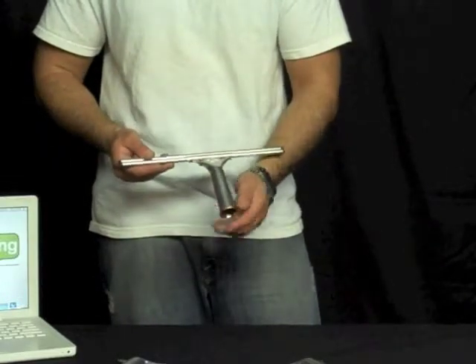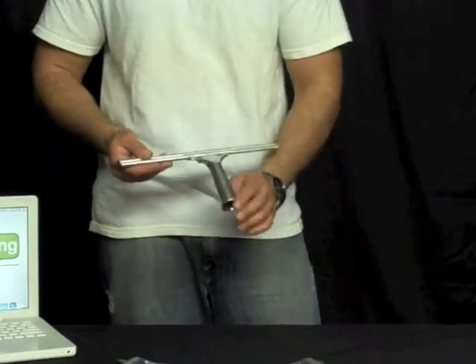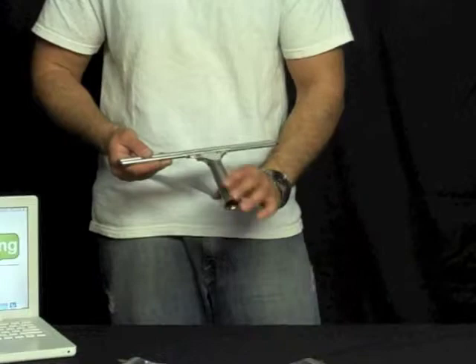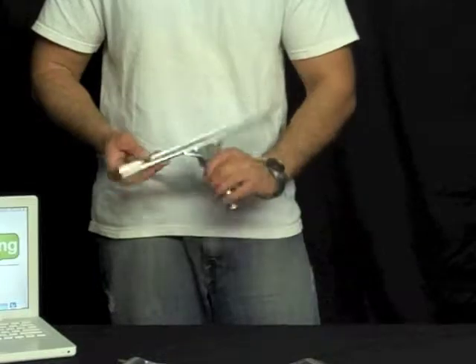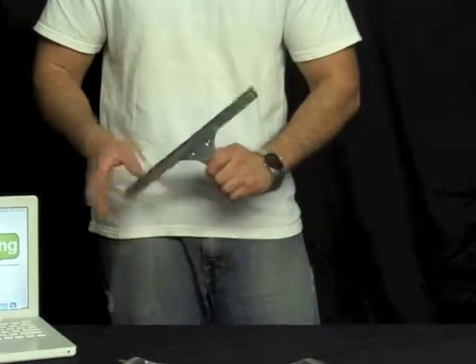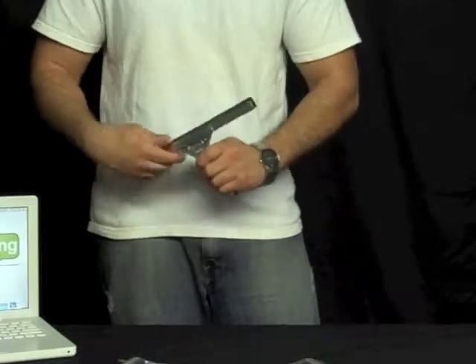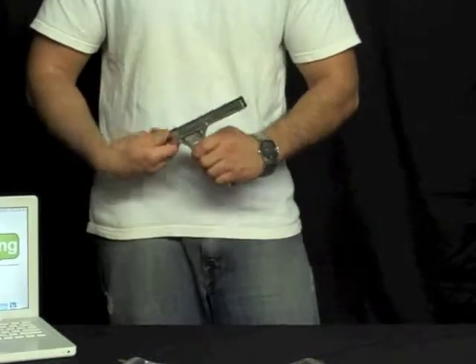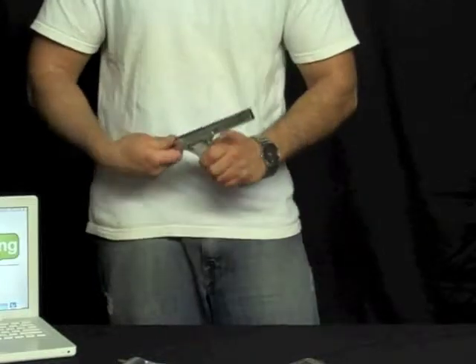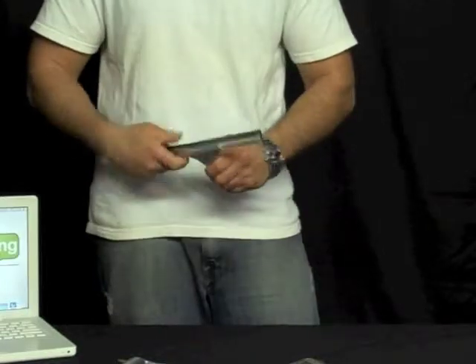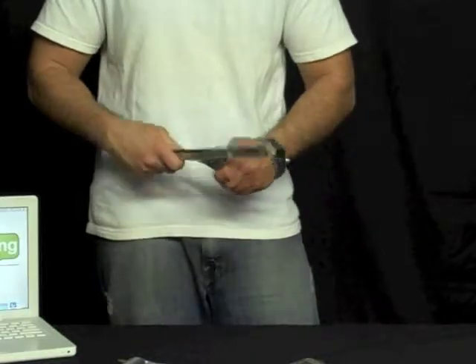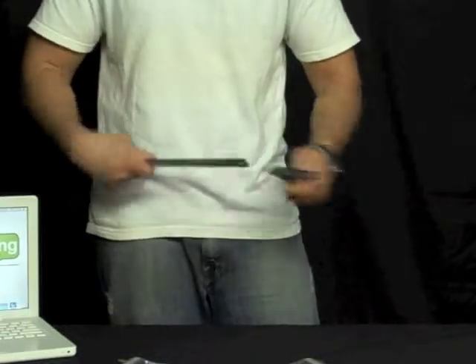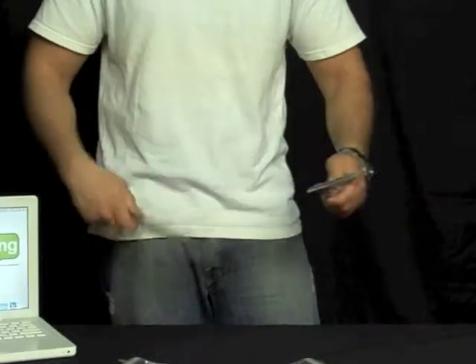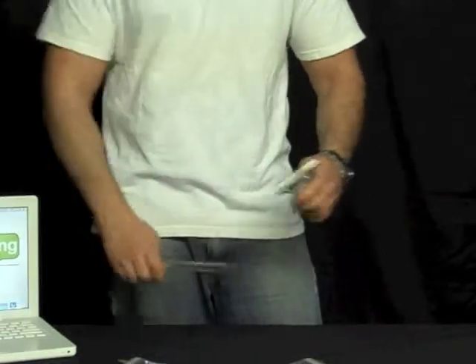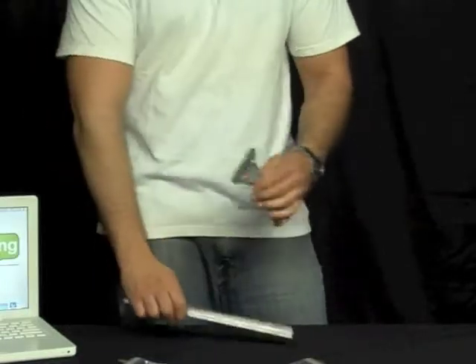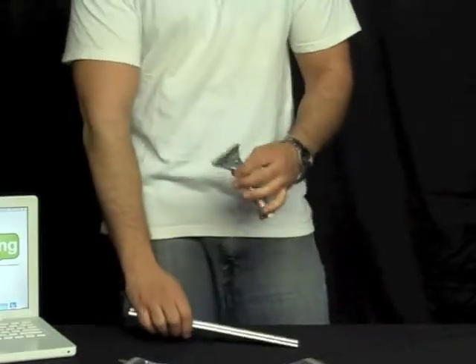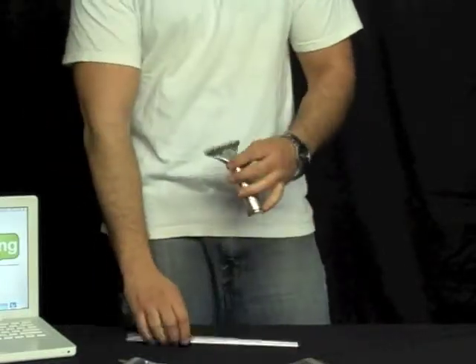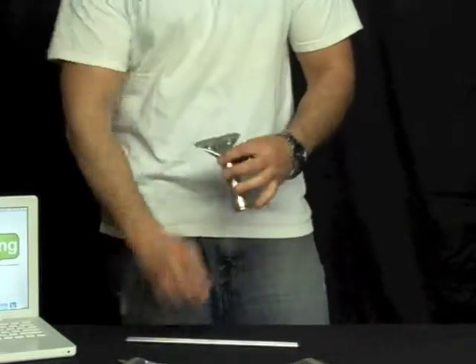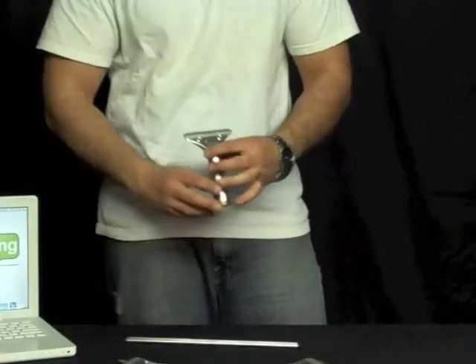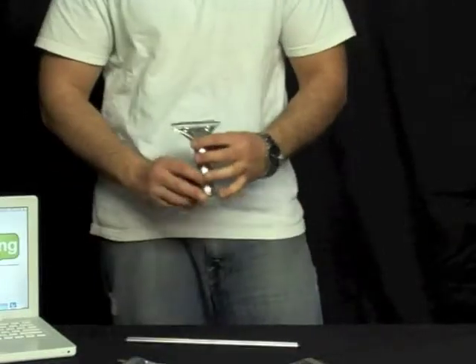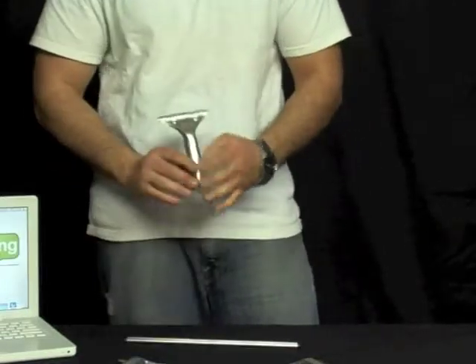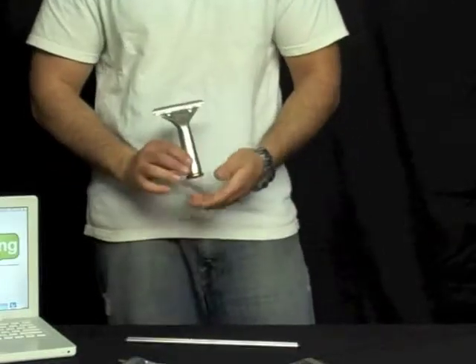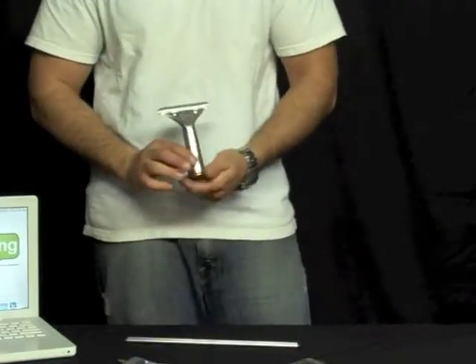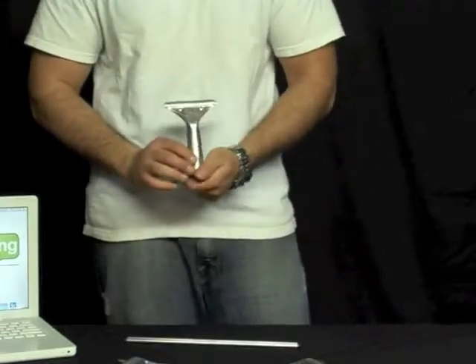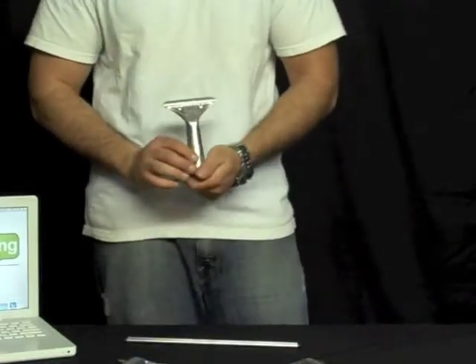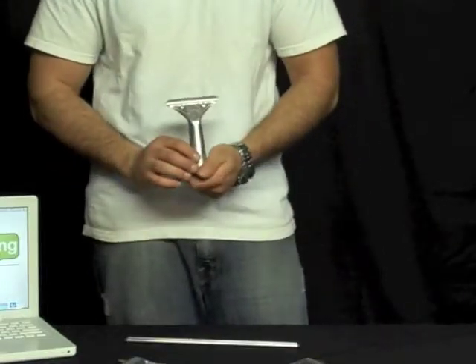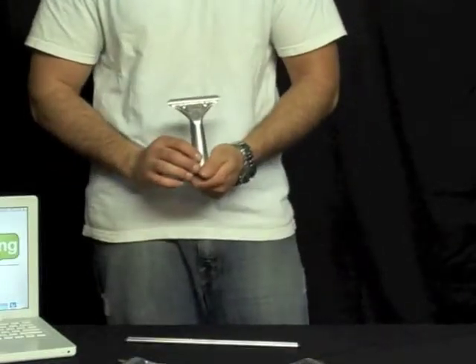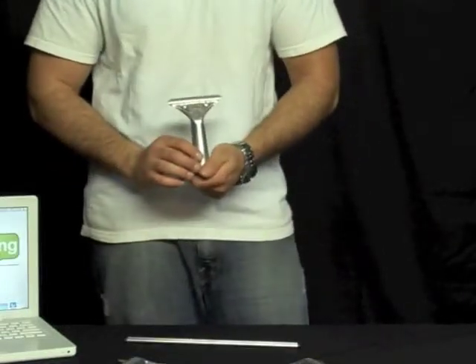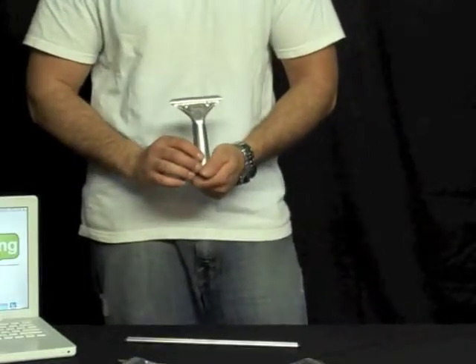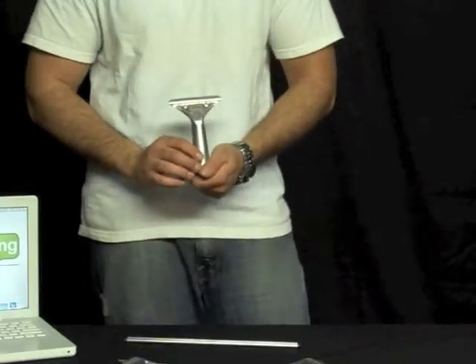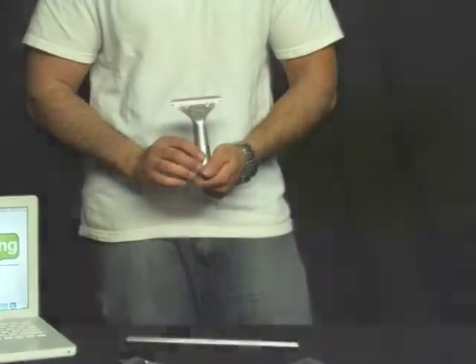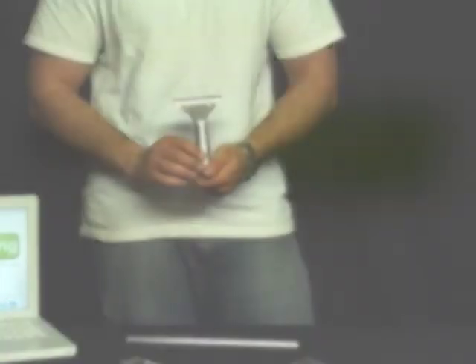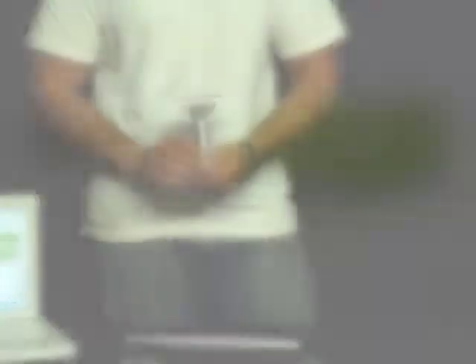The Staccone Featherweight Handles are now available from WindowCleaningResource.com.